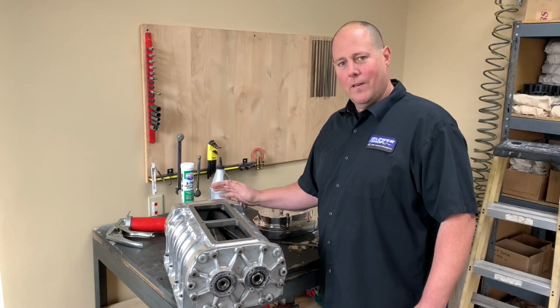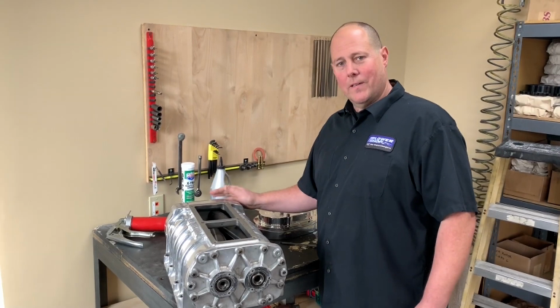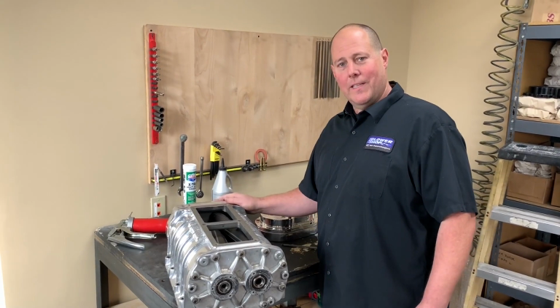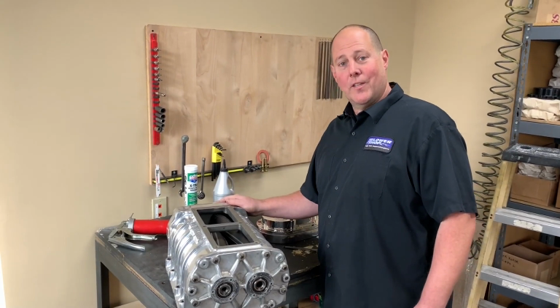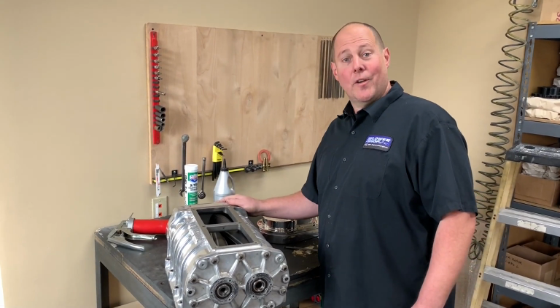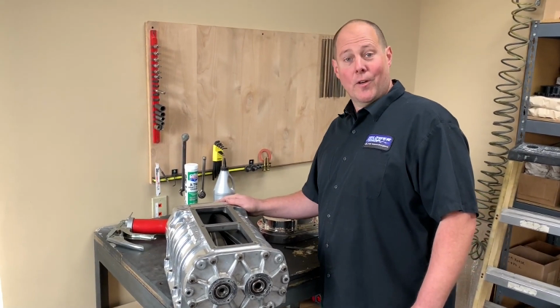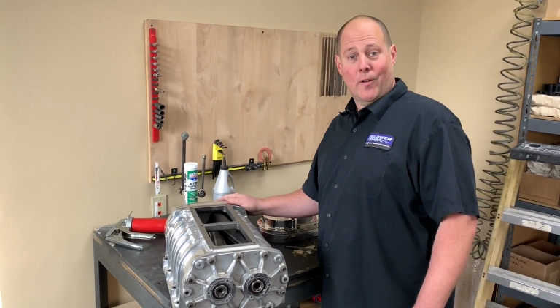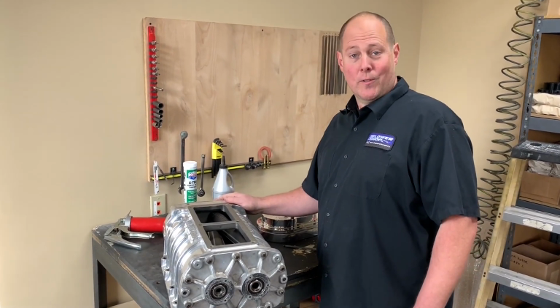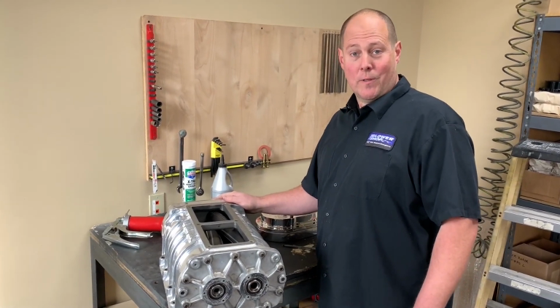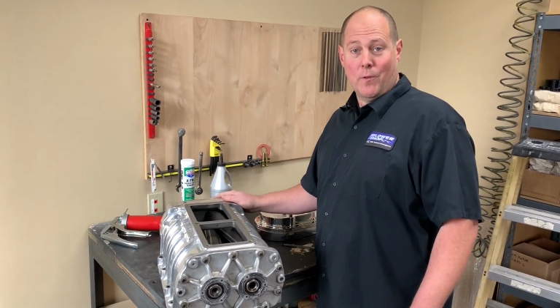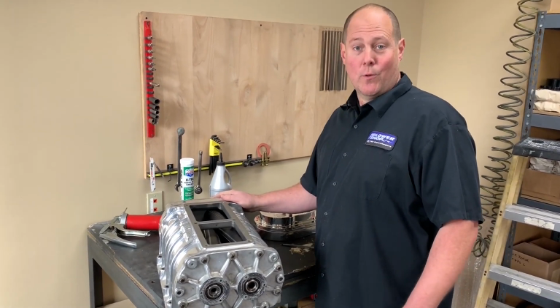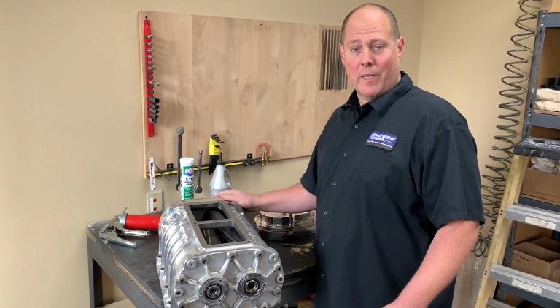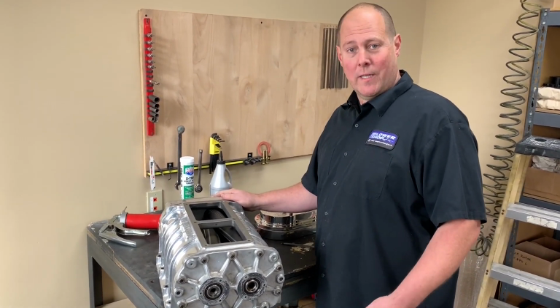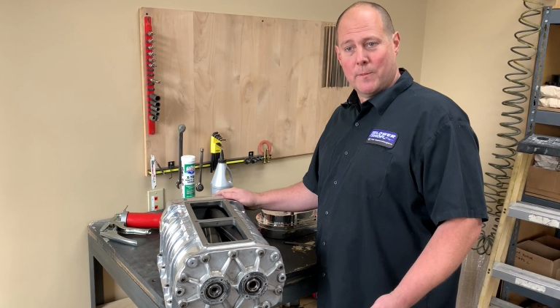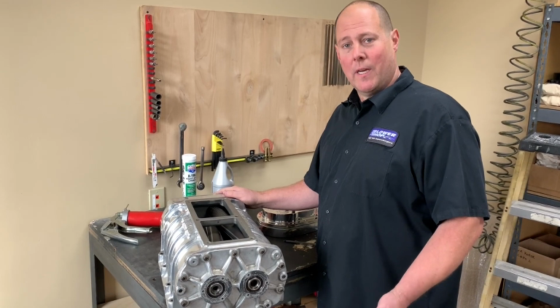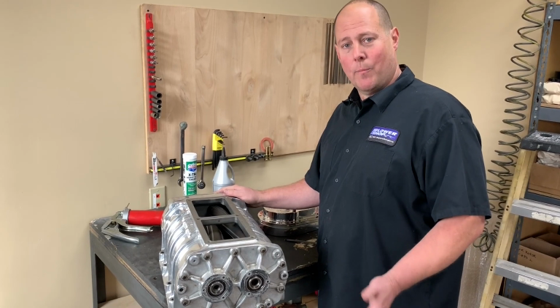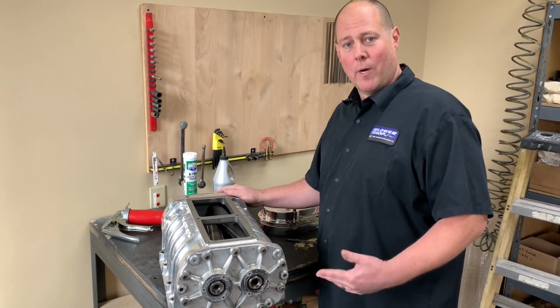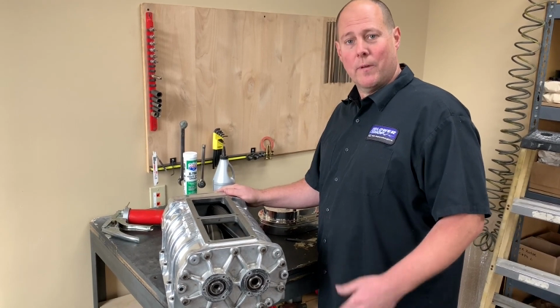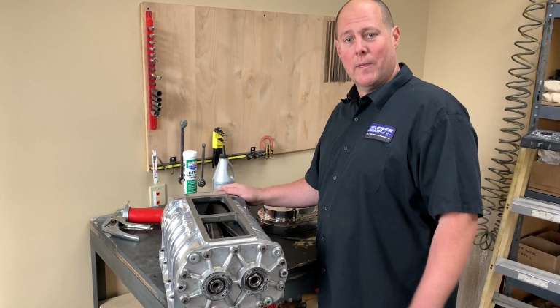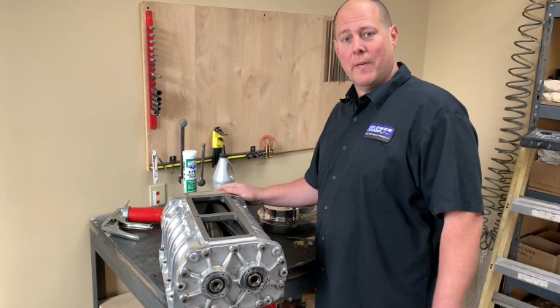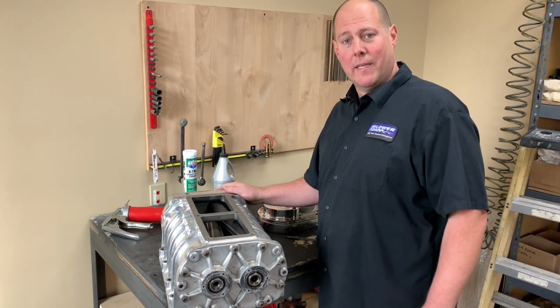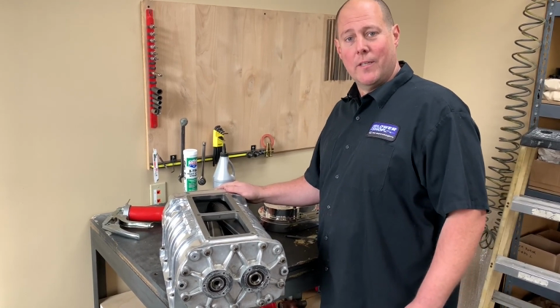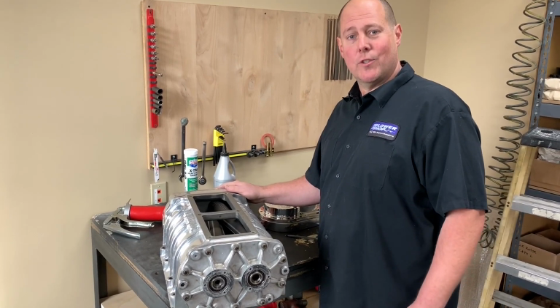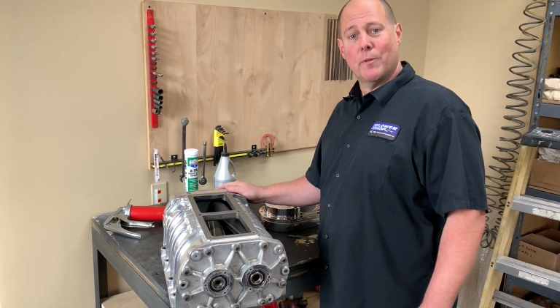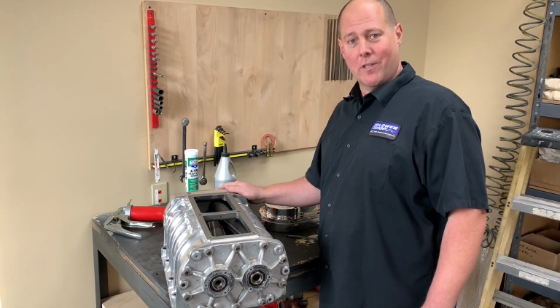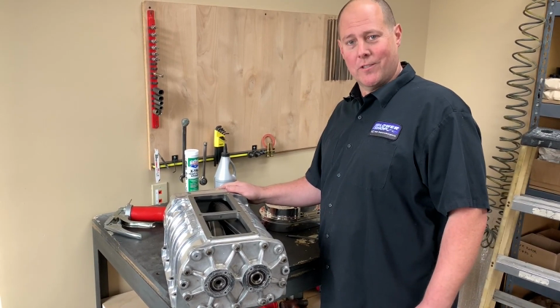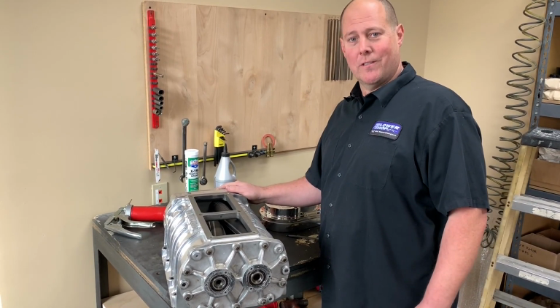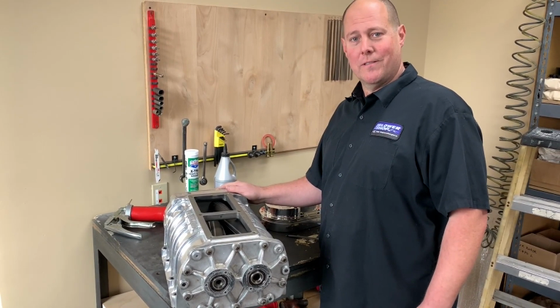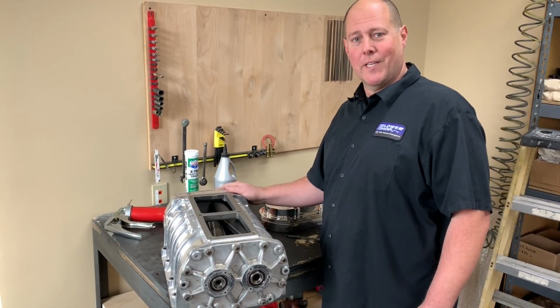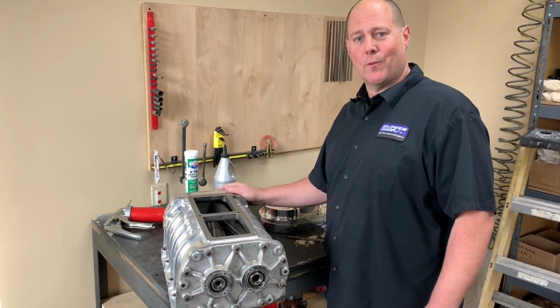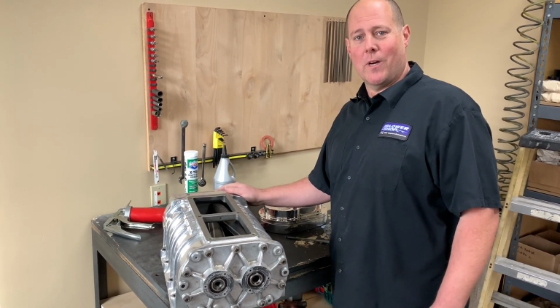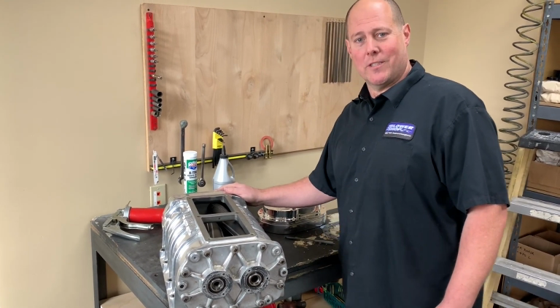Okay, so there you go — those were a few quick tips on how to properly maintain your supercharger. Thanks for watching.